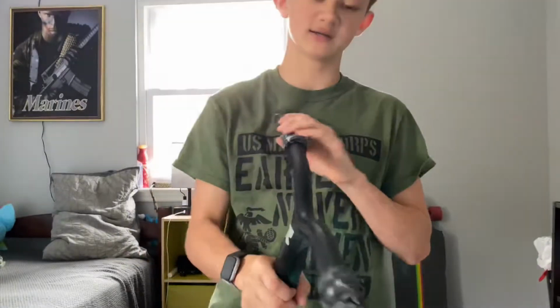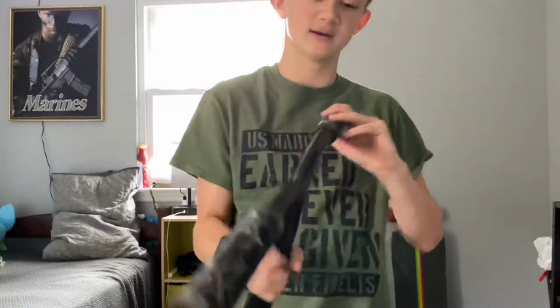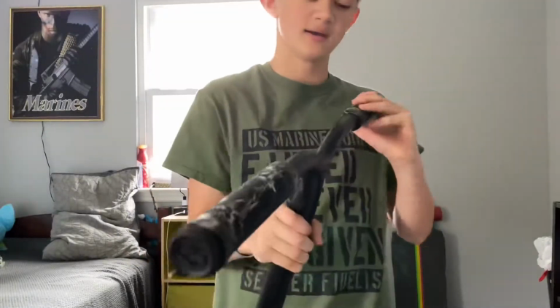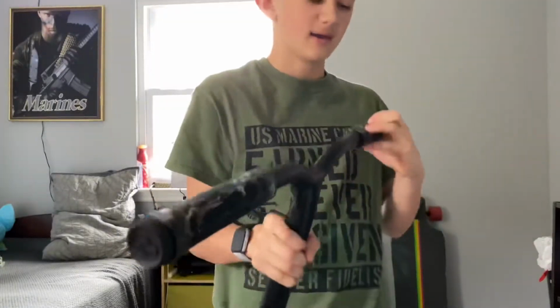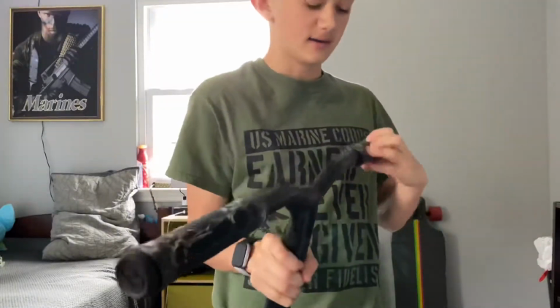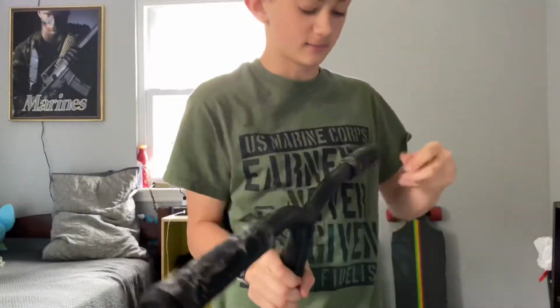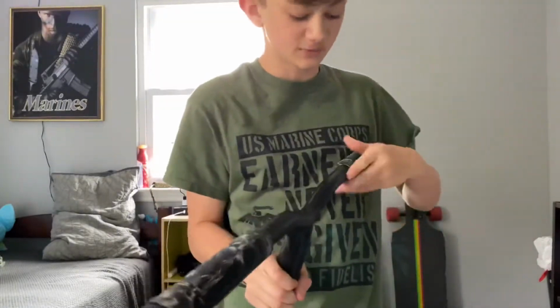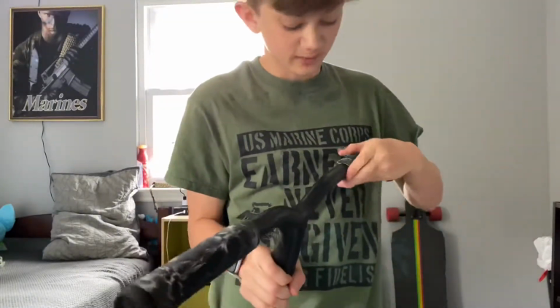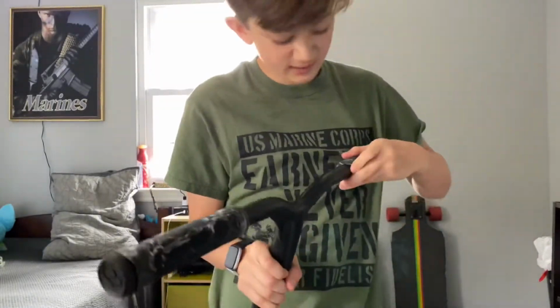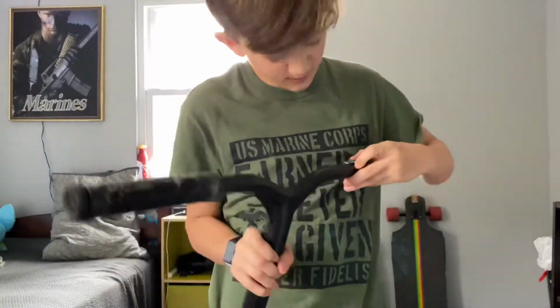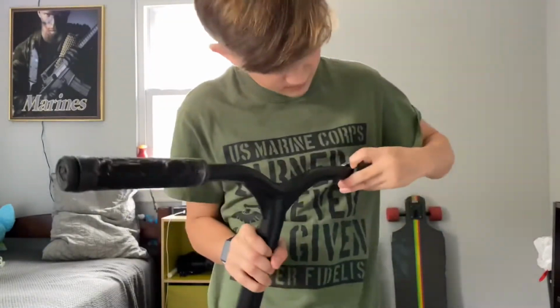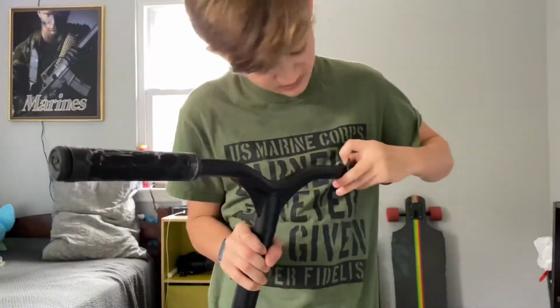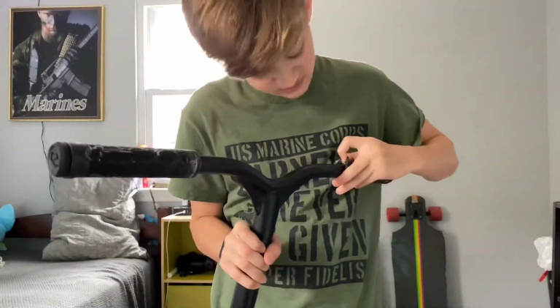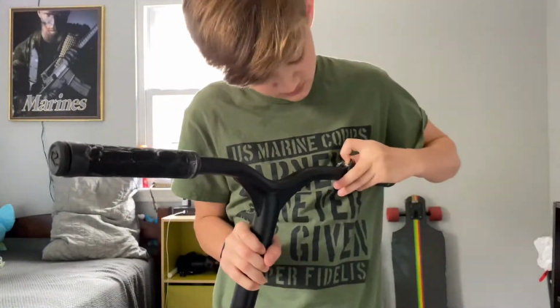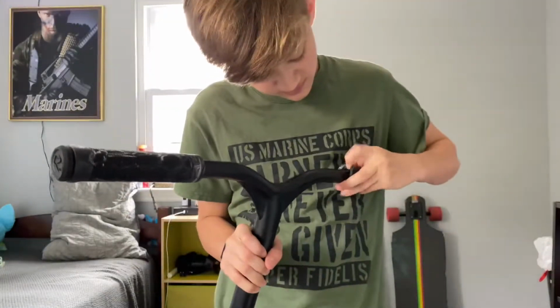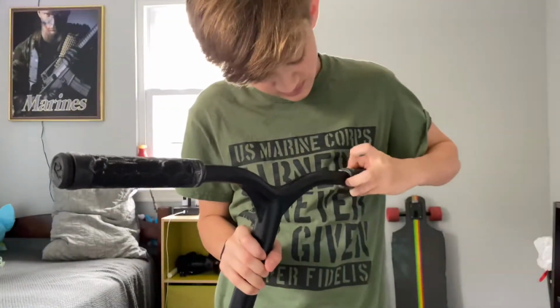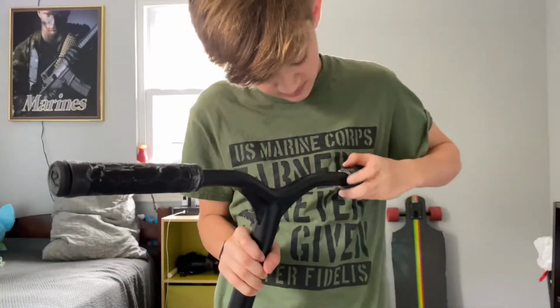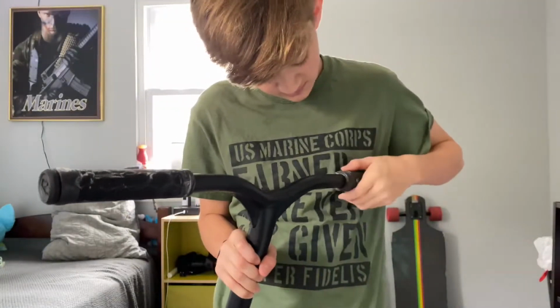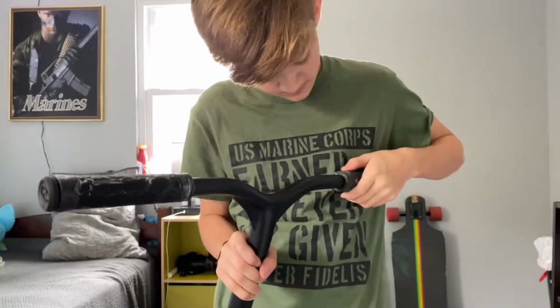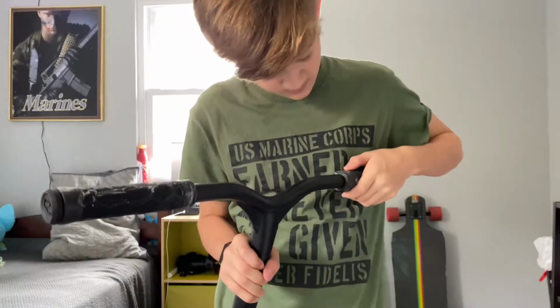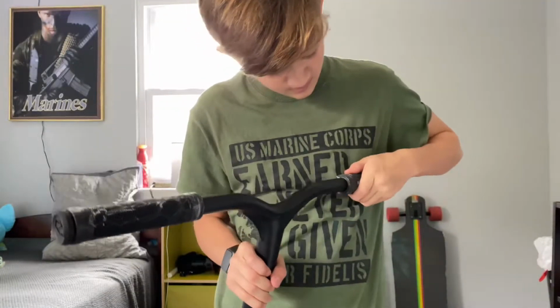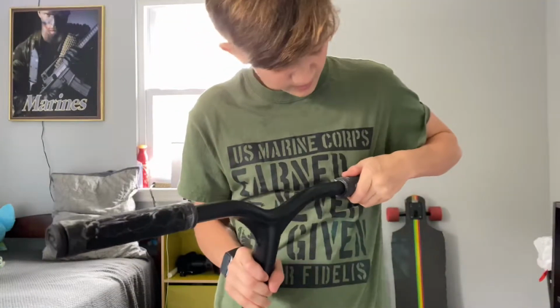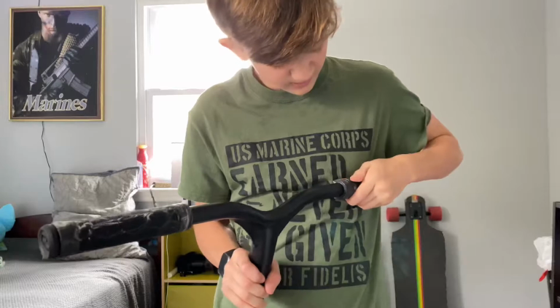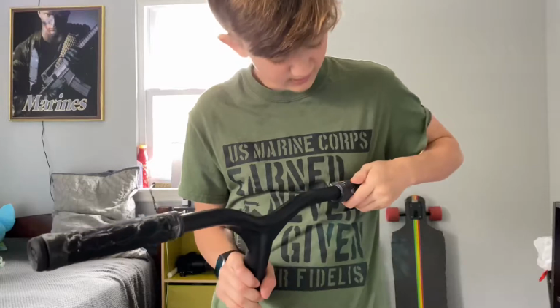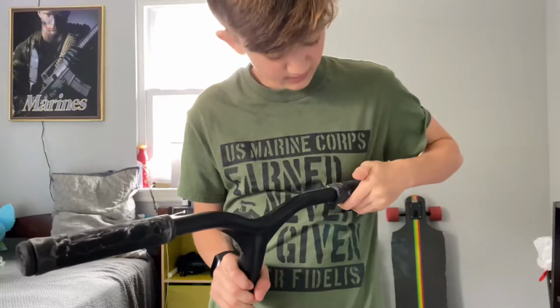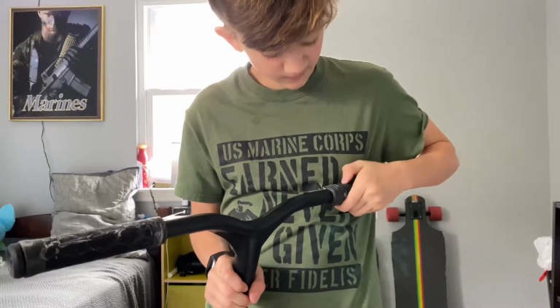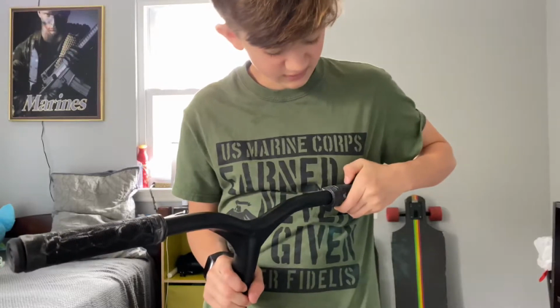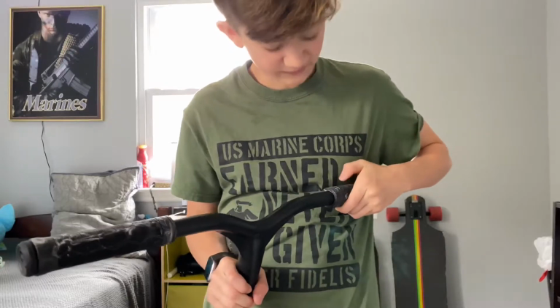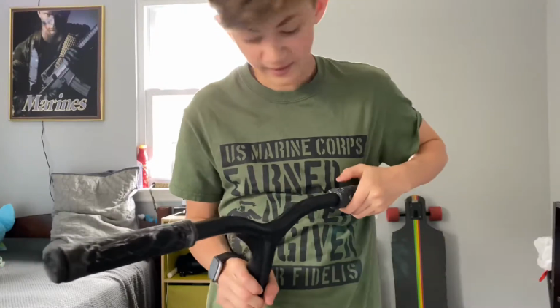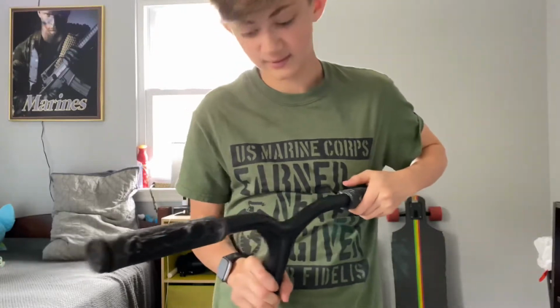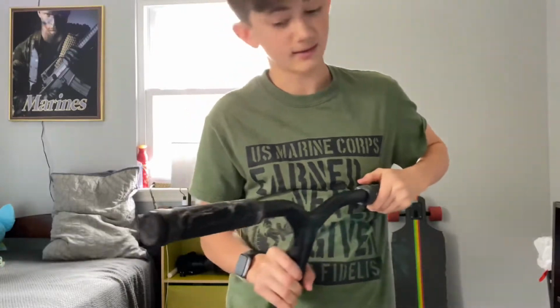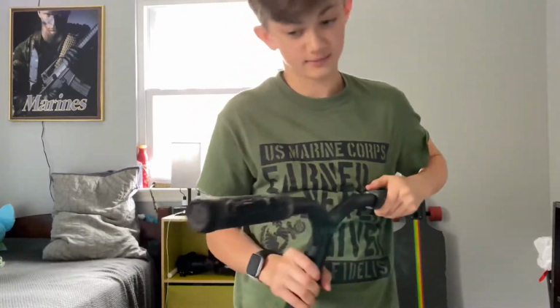They were hard to put on but I had a compressor. I was worried they were going to be a little too thick, but they were just fine to get on.